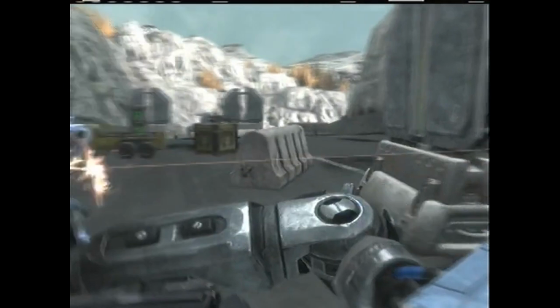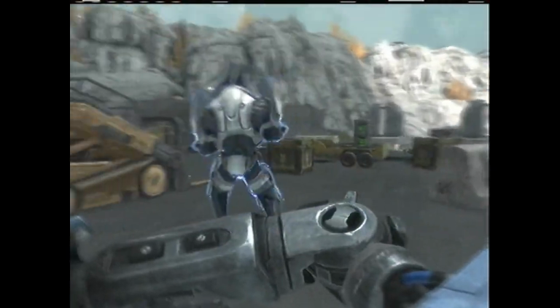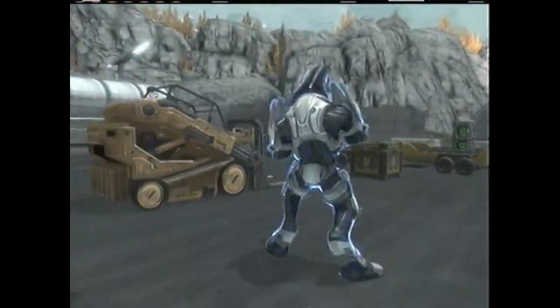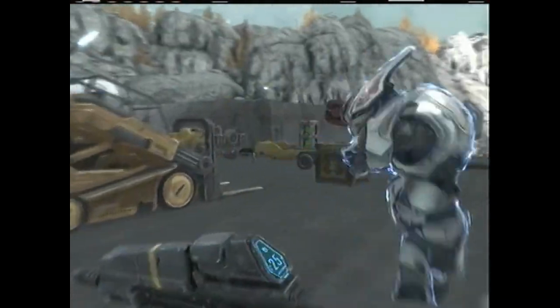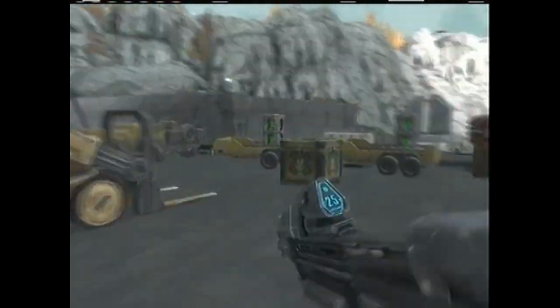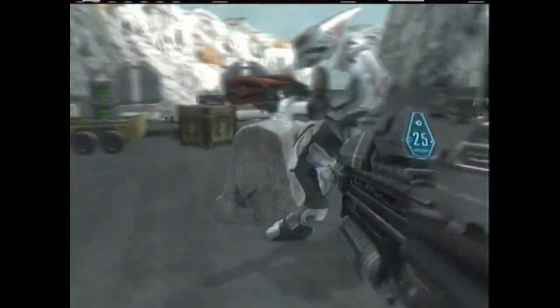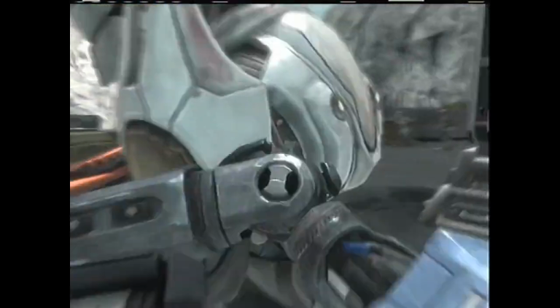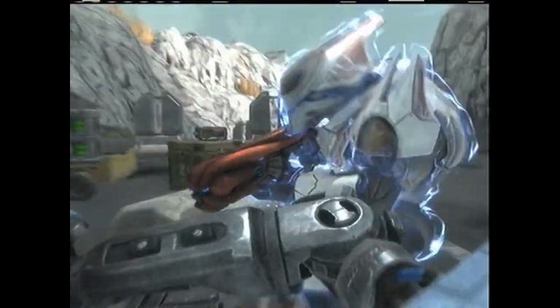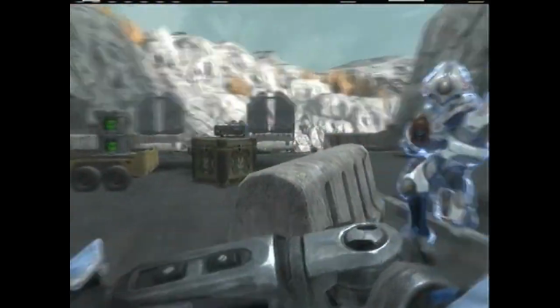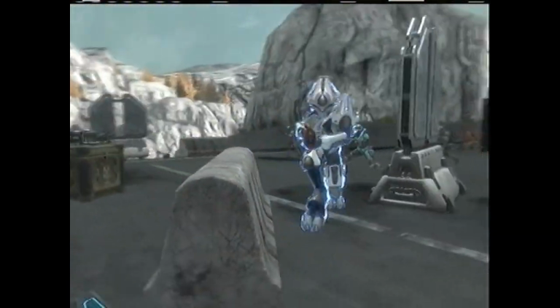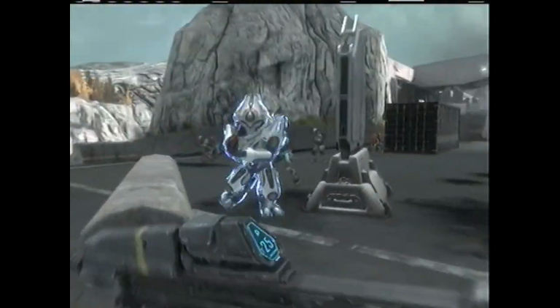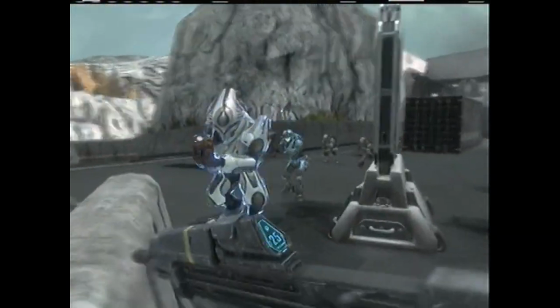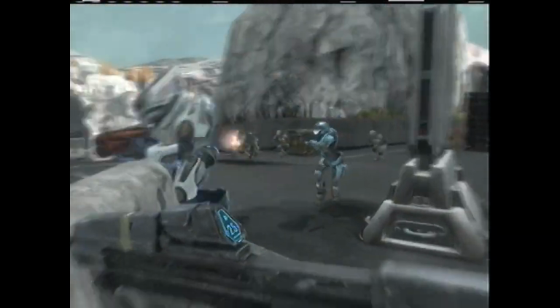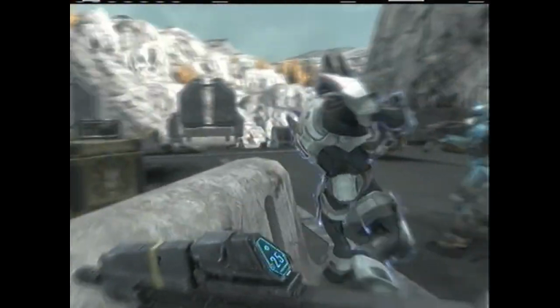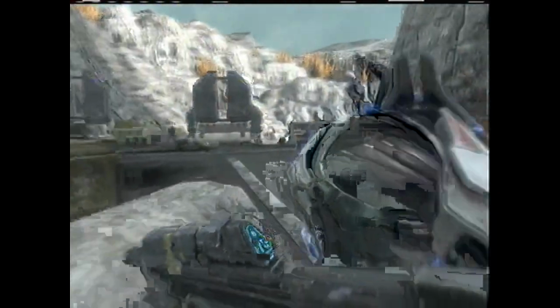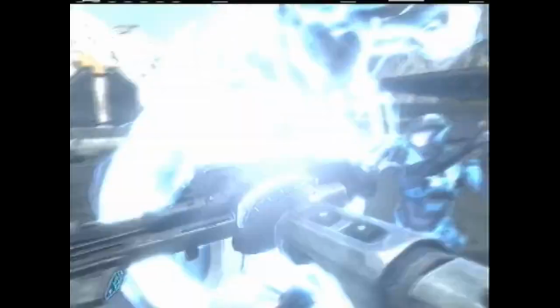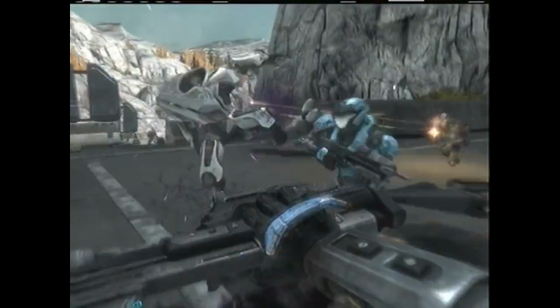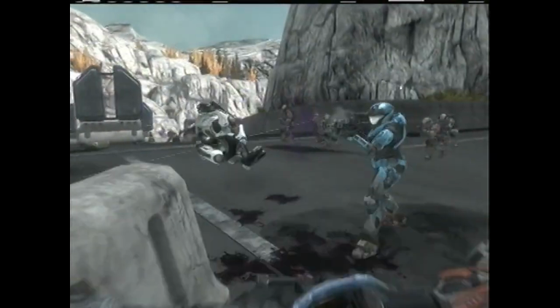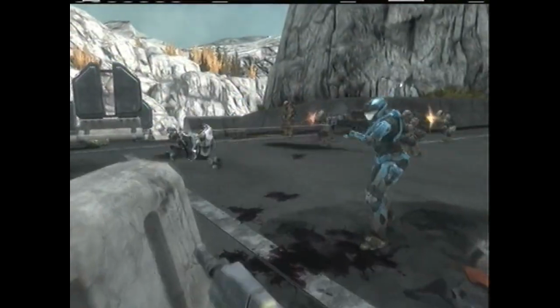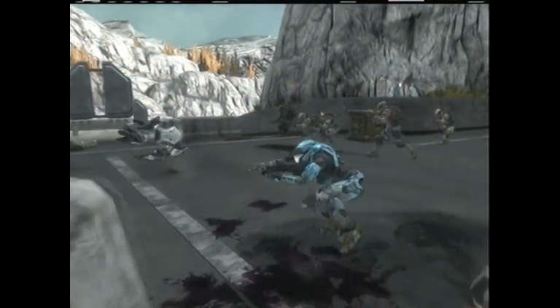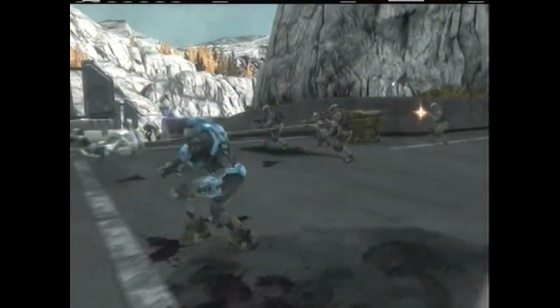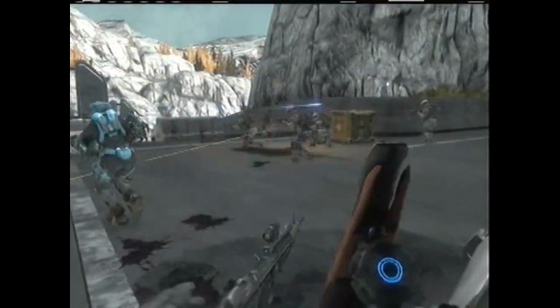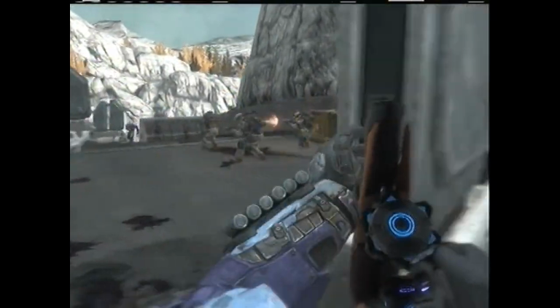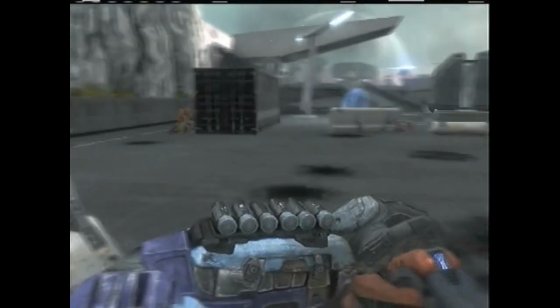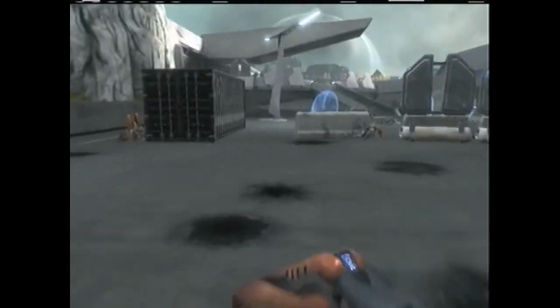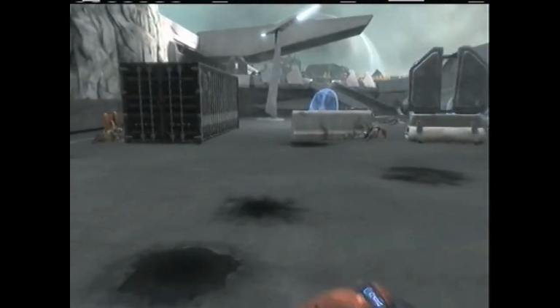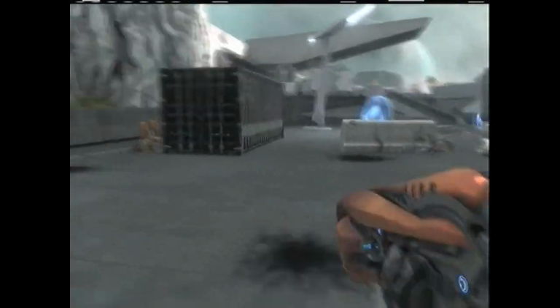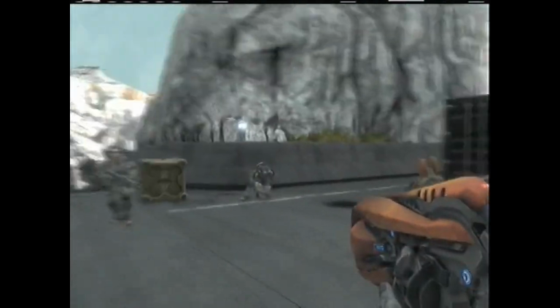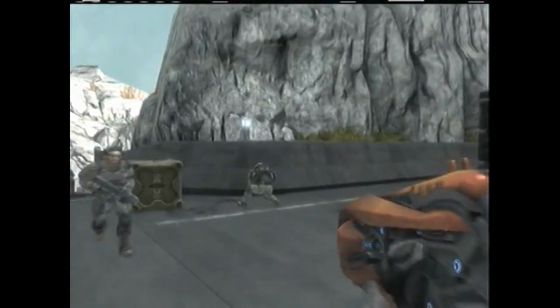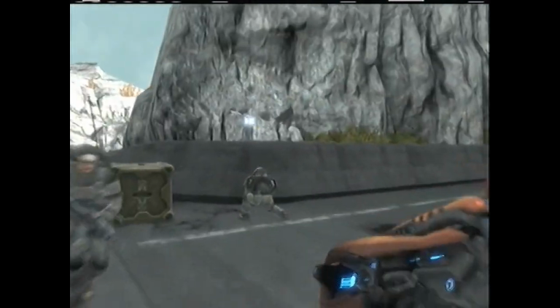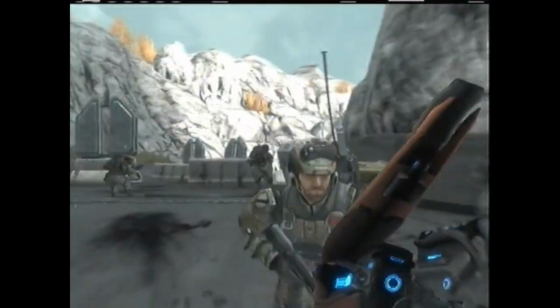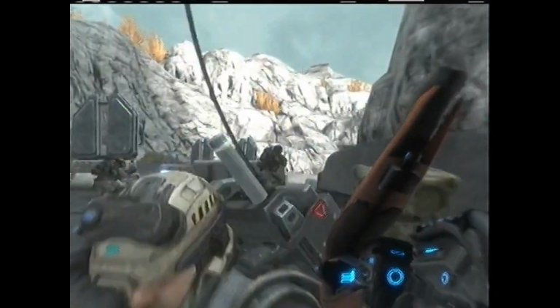First thing you want to do is start at mission start so you can grab the first concussion rifle from this white elite. Grab that because you're going to need it for later.